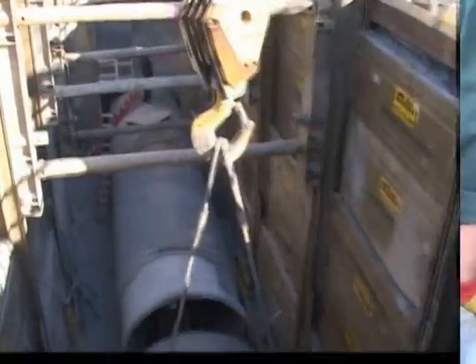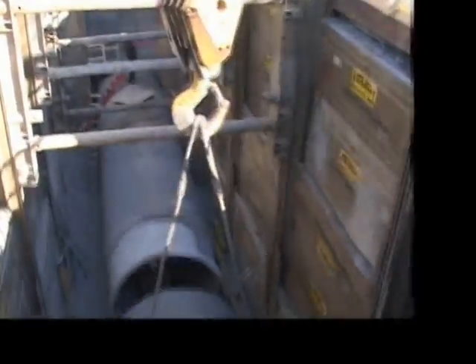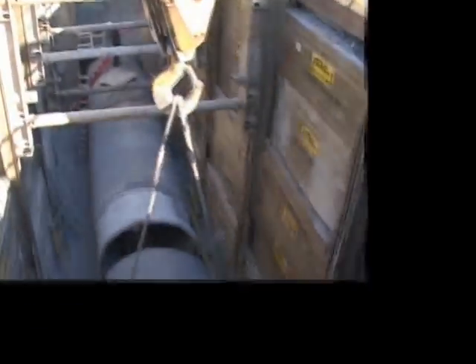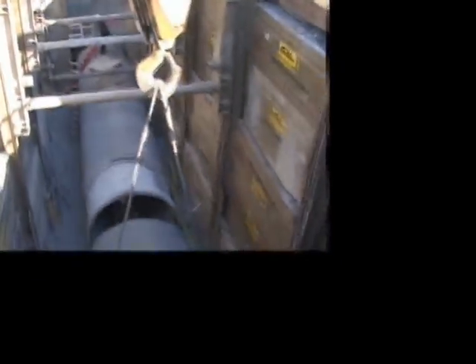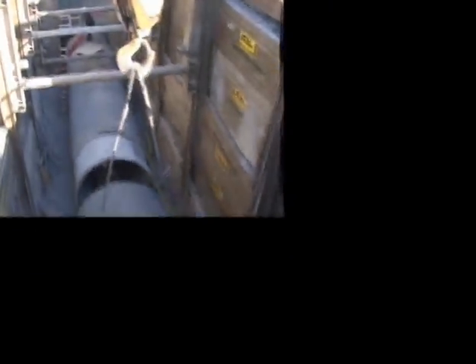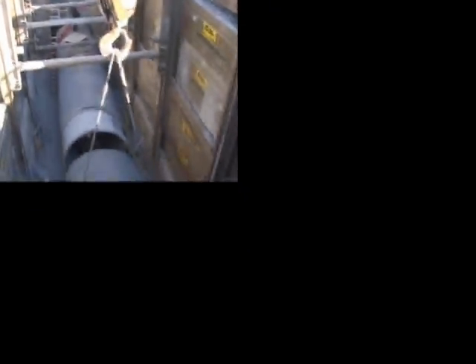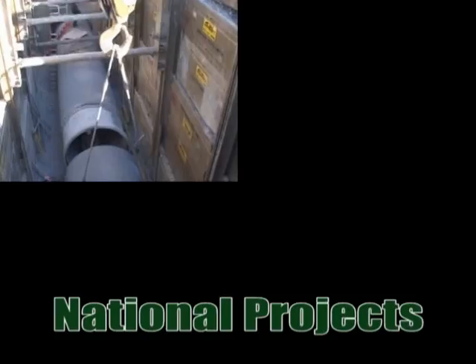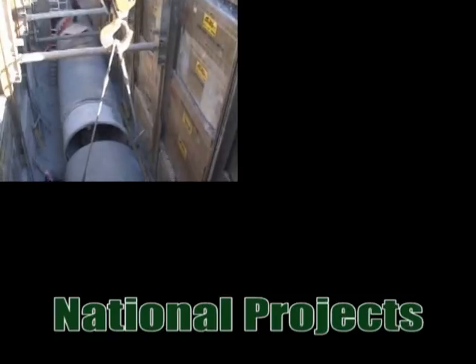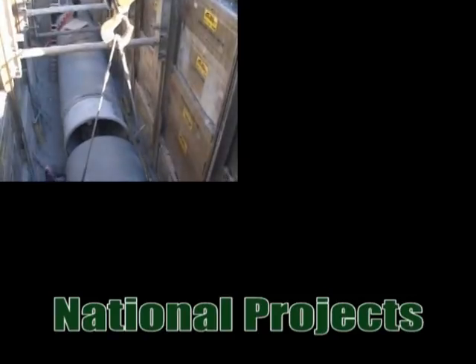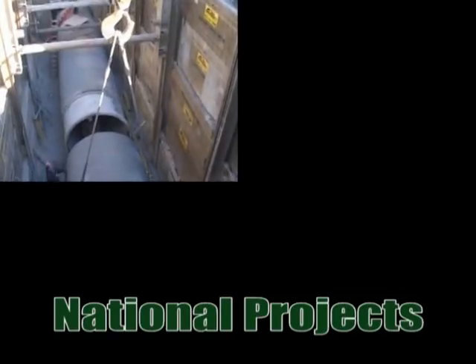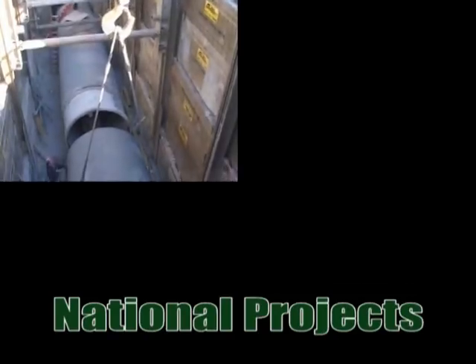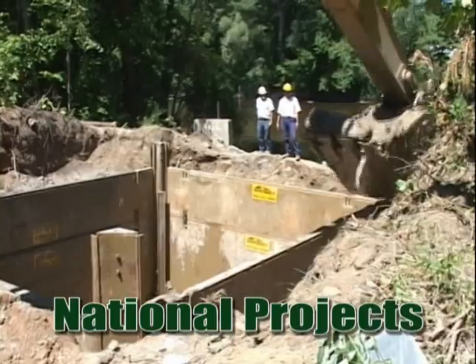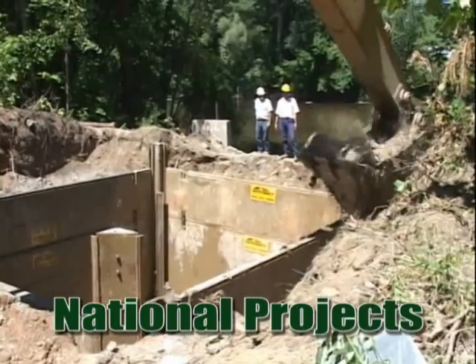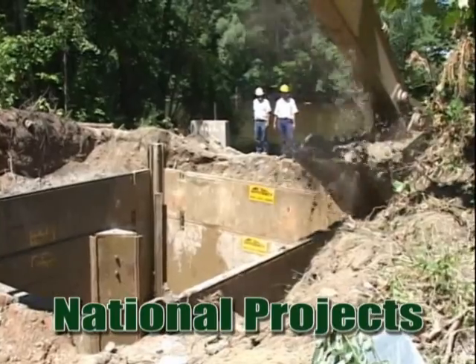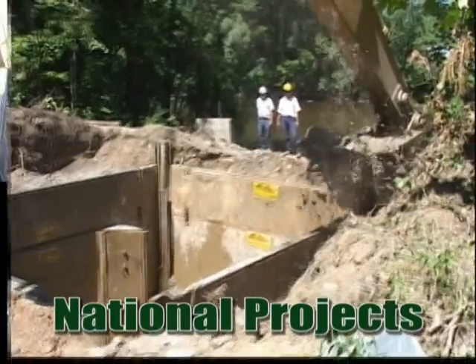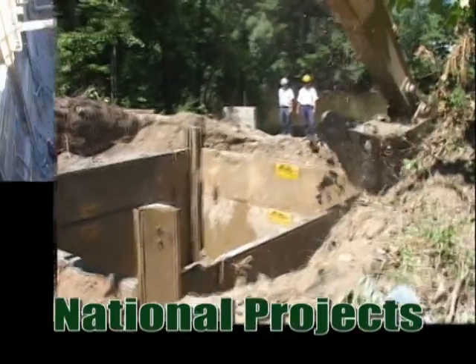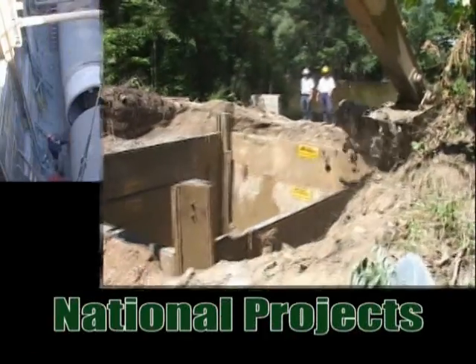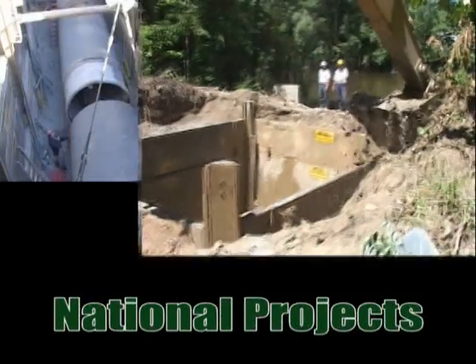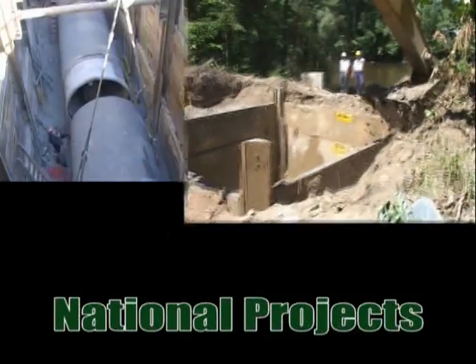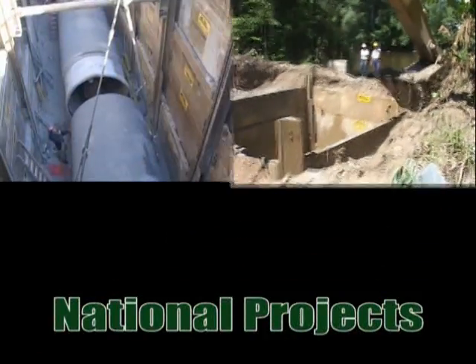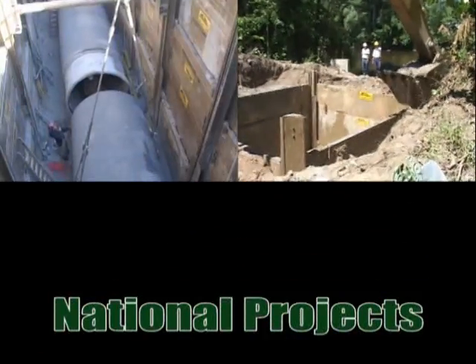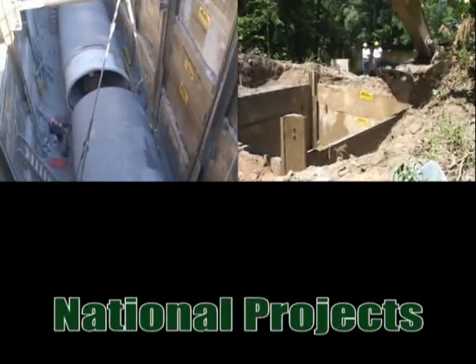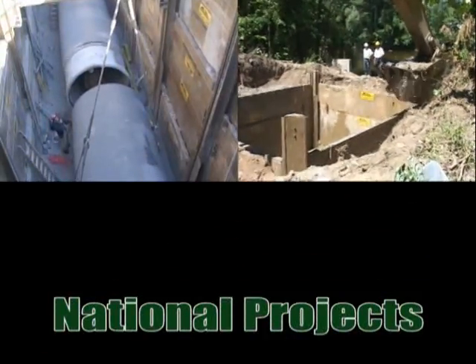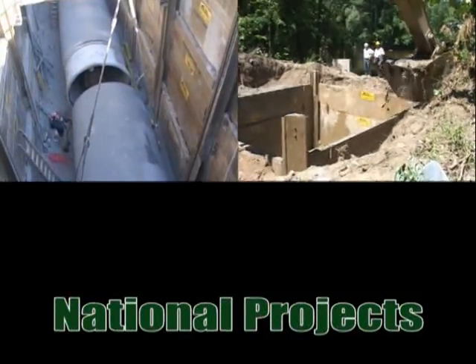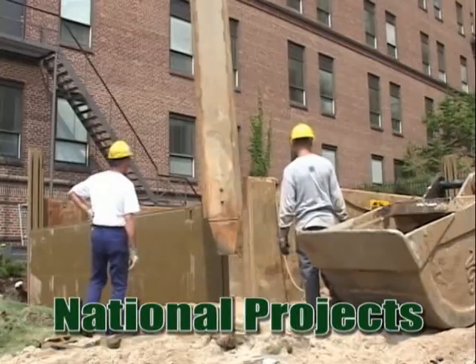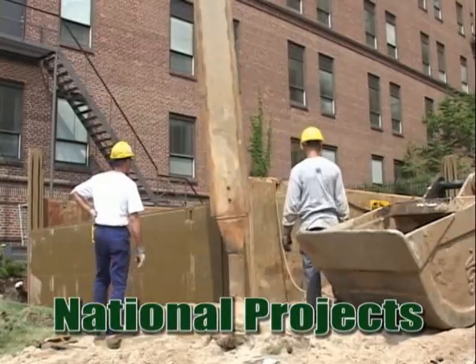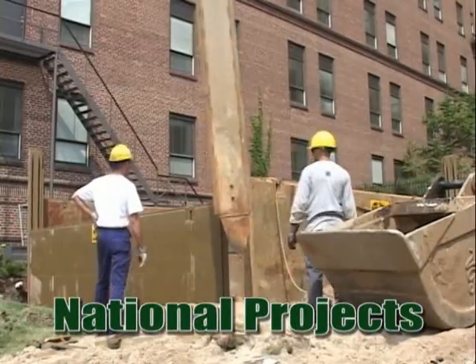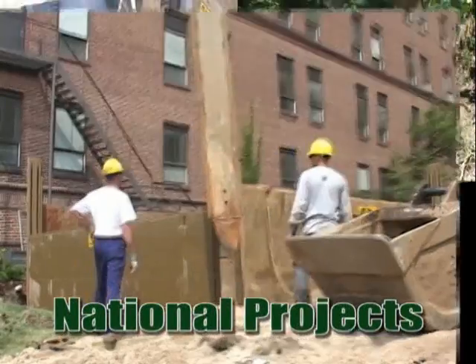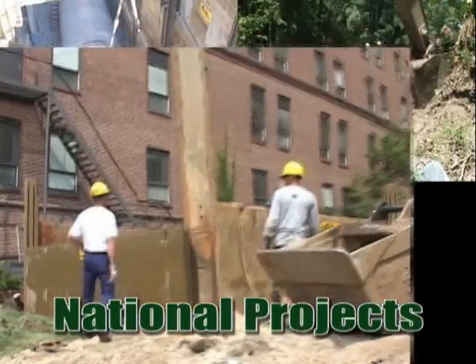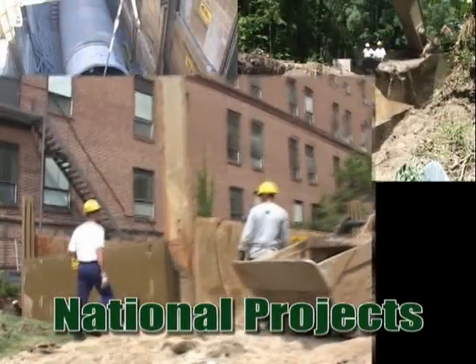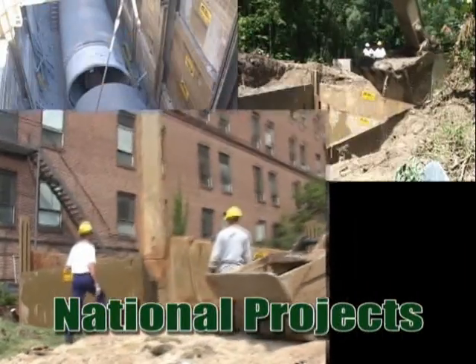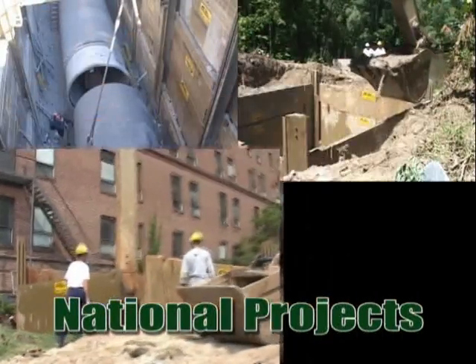Slide rail has spanned the nation as more projects are being shielded with this innovative system.